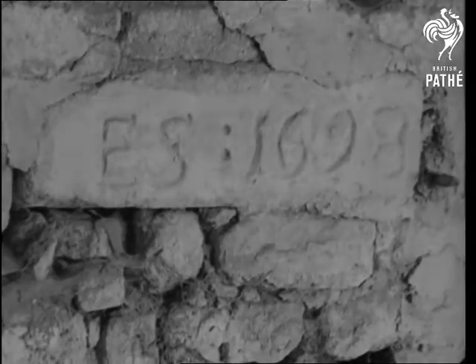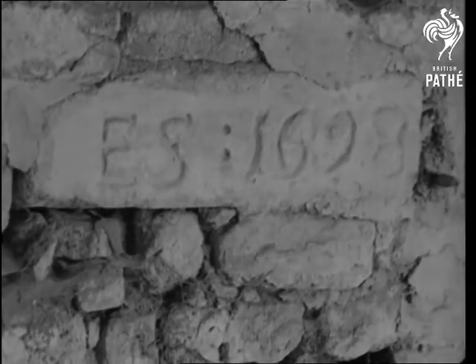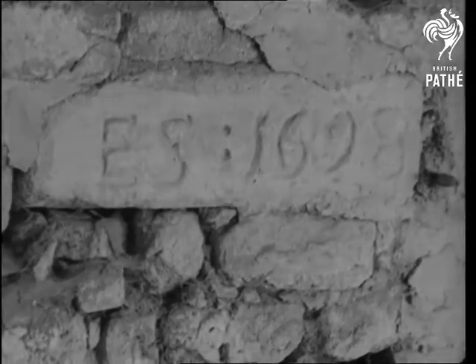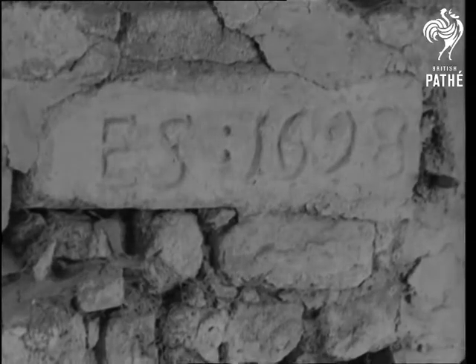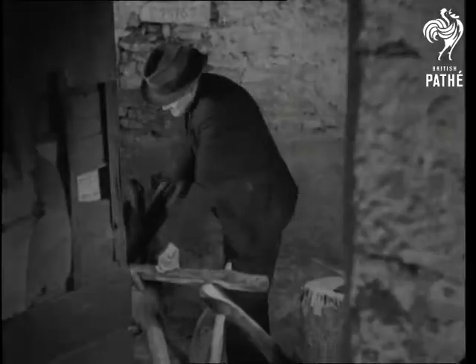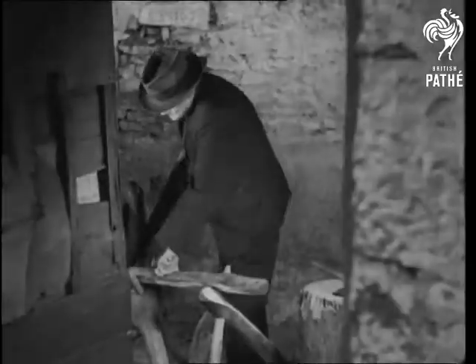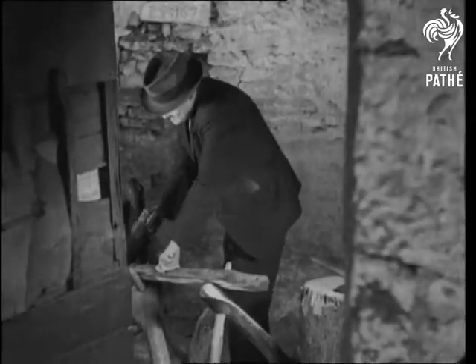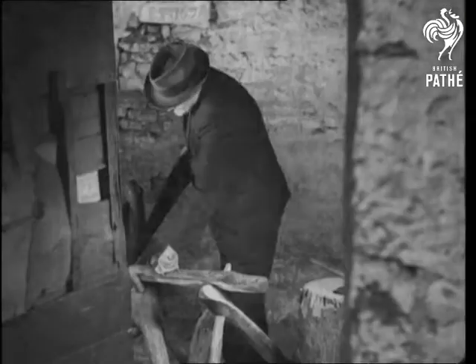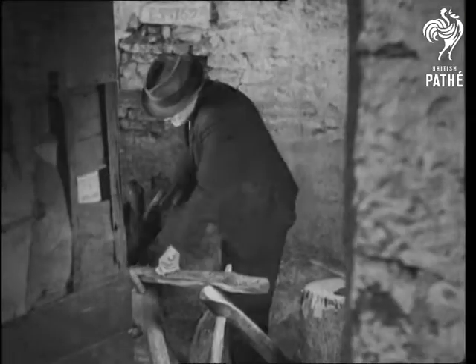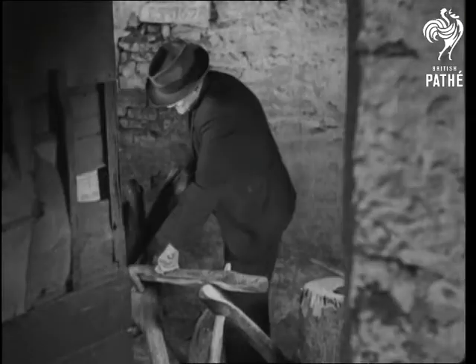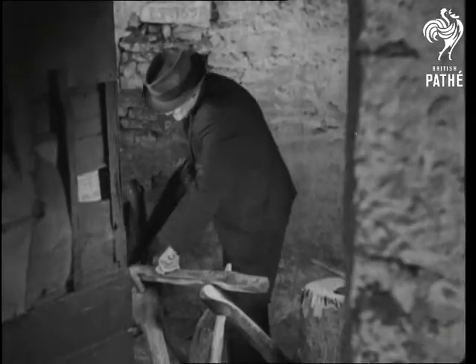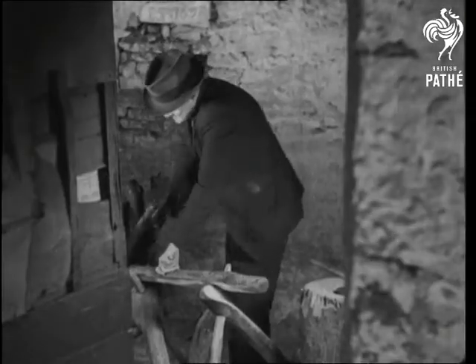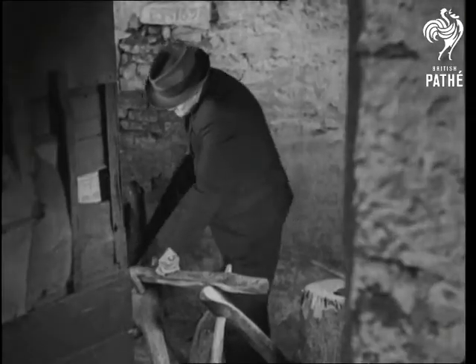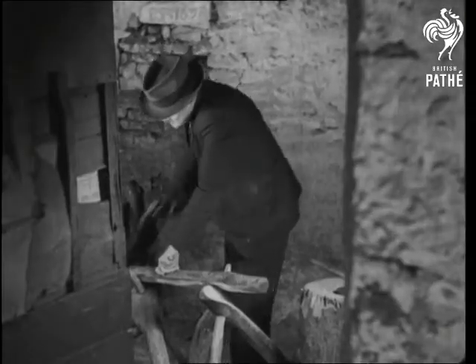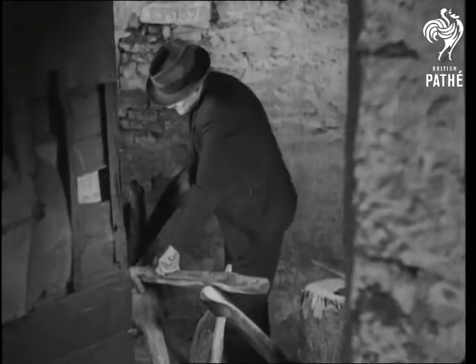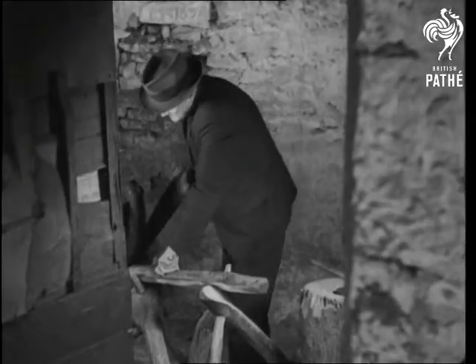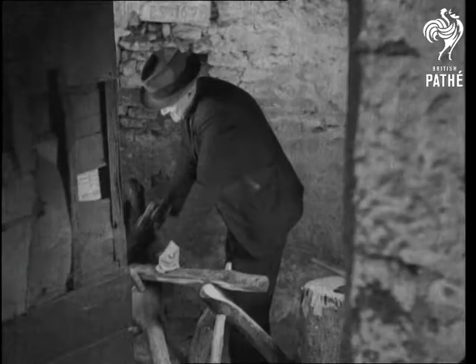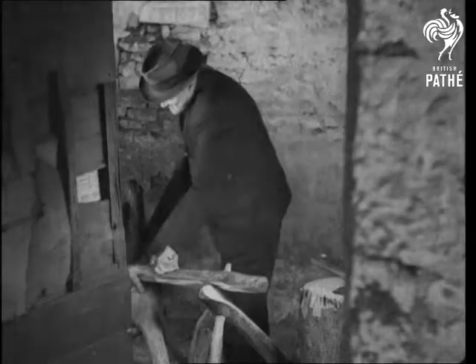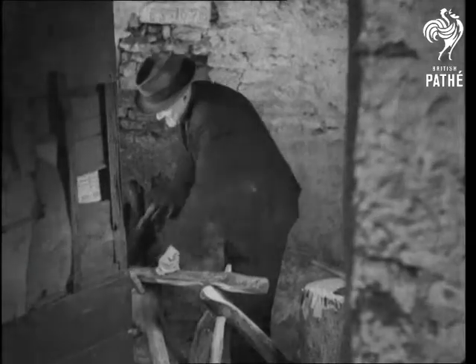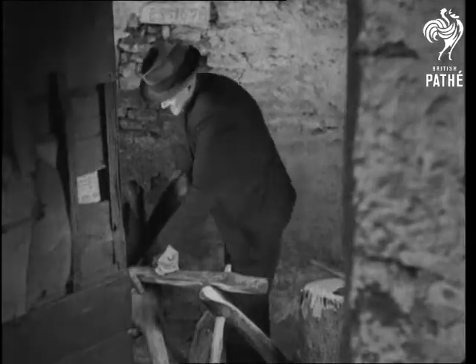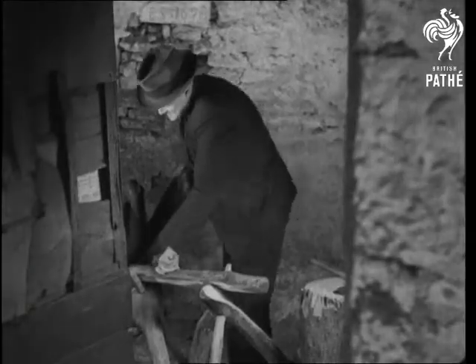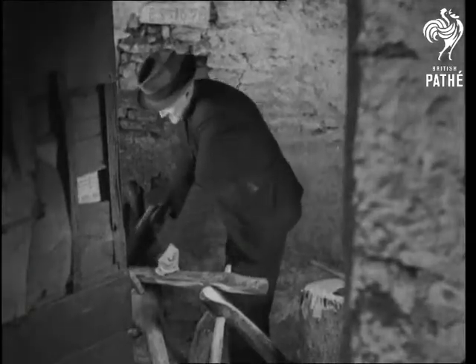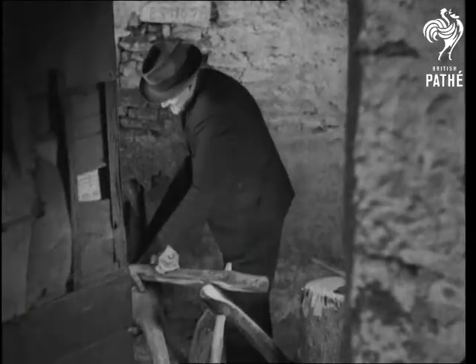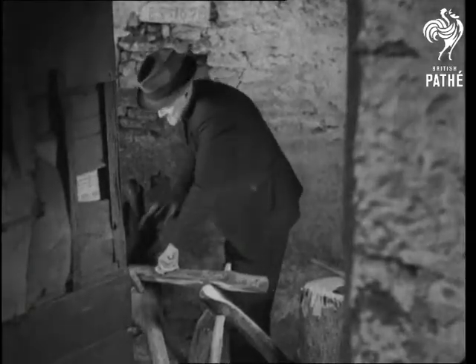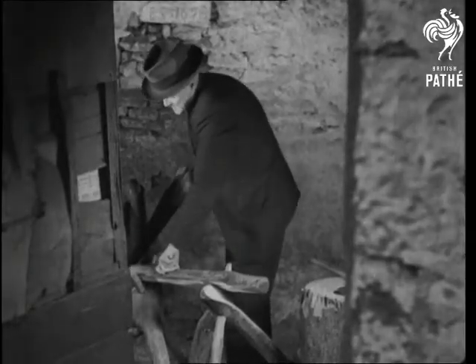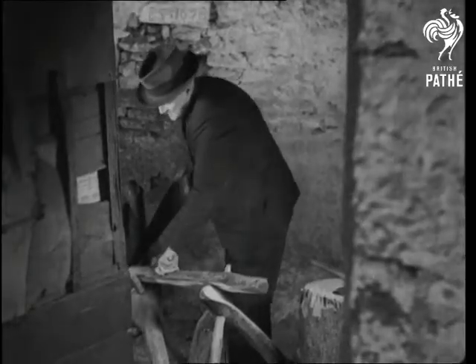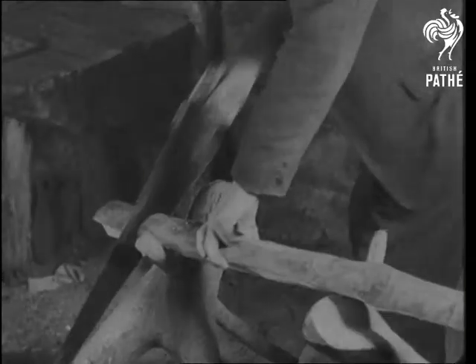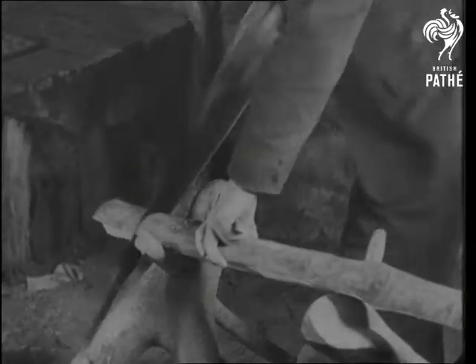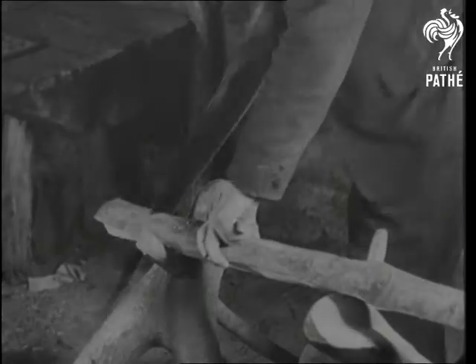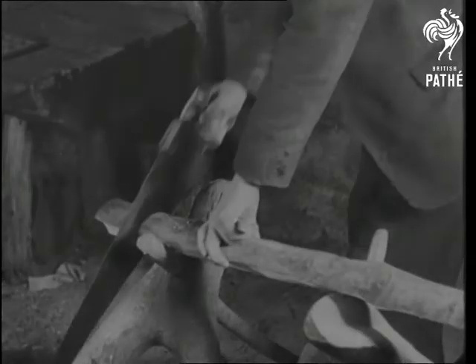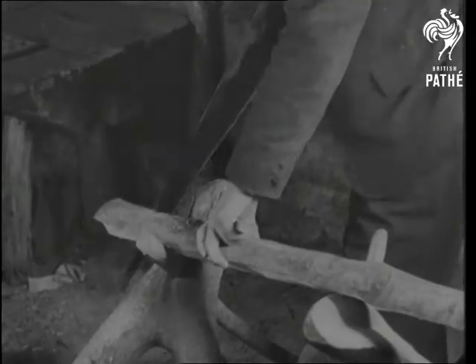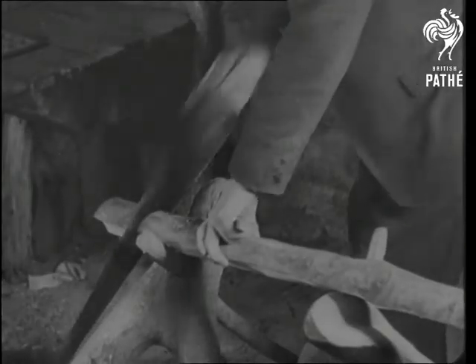But I don't suppose for one moment you'd guess what he was making. No, not logs for the fire, nor cricket bats.